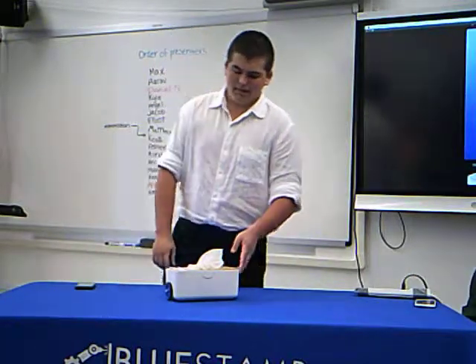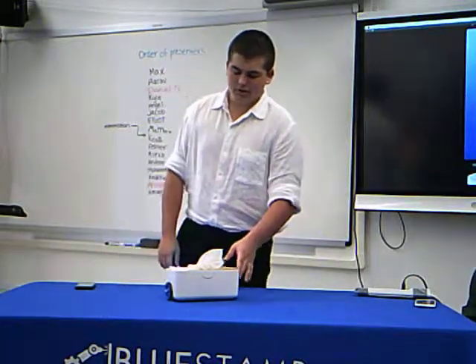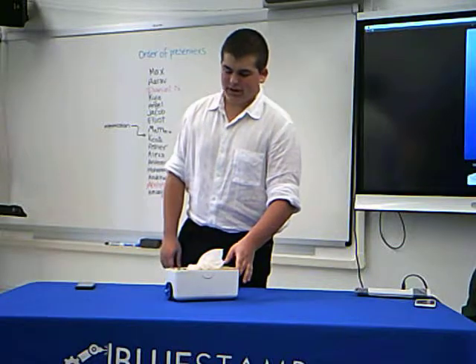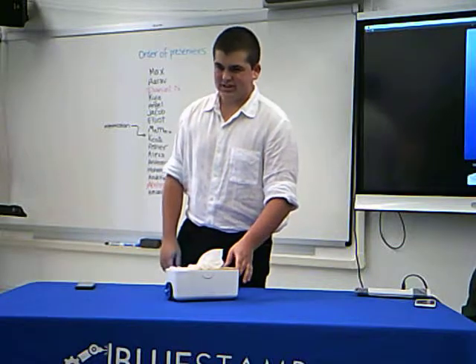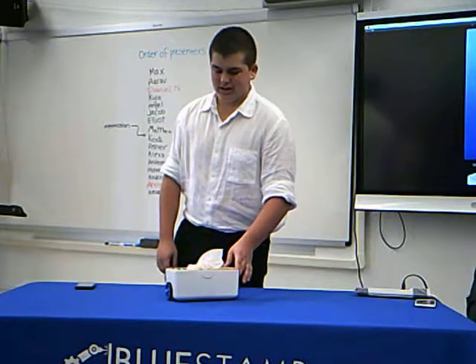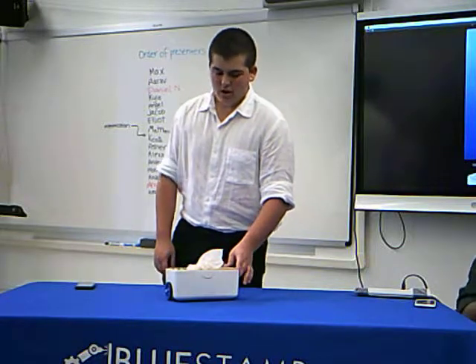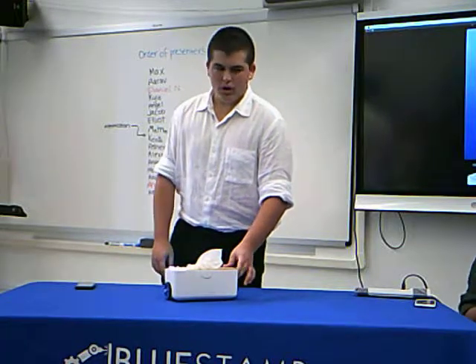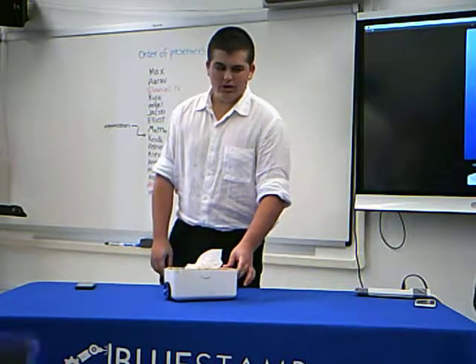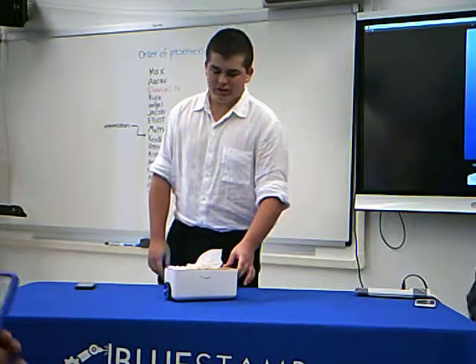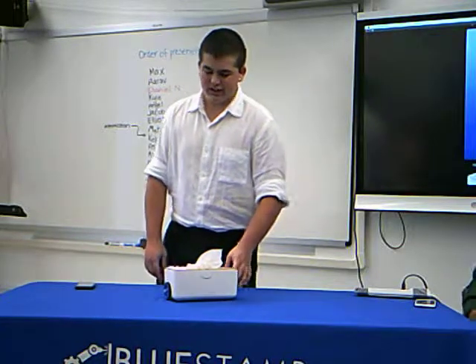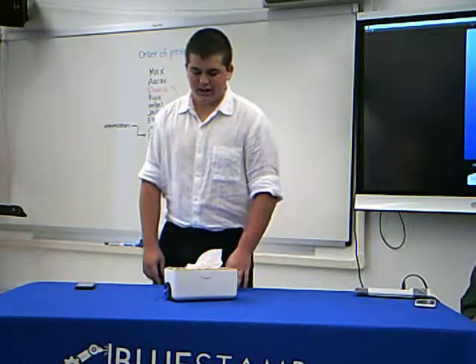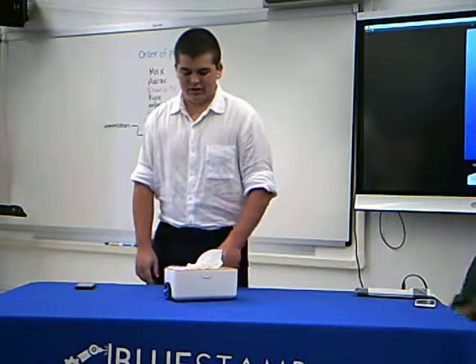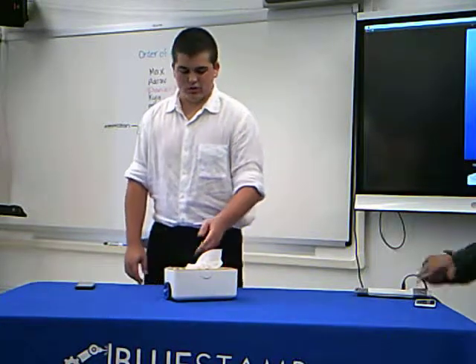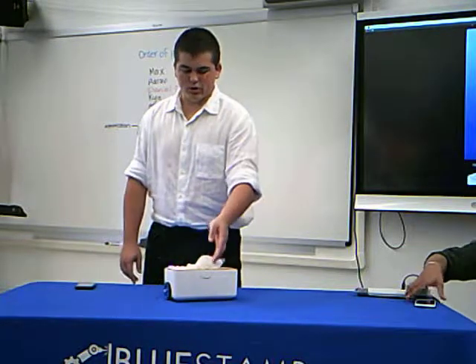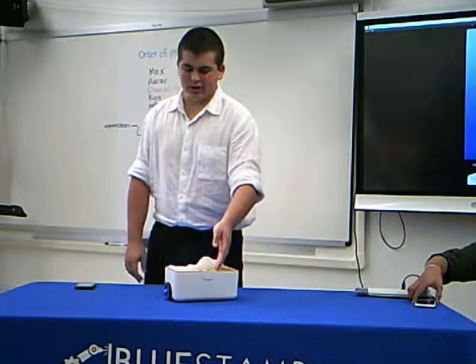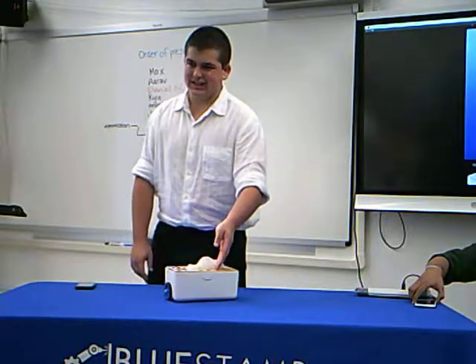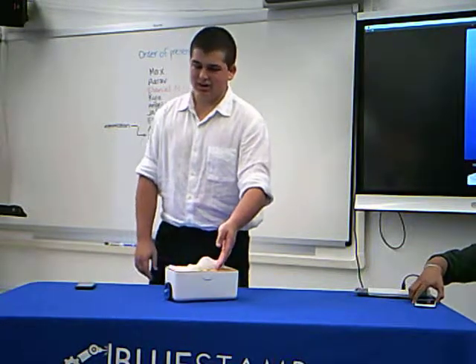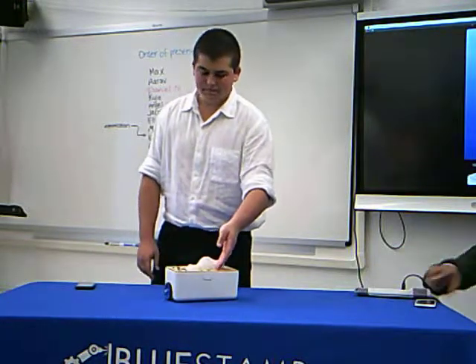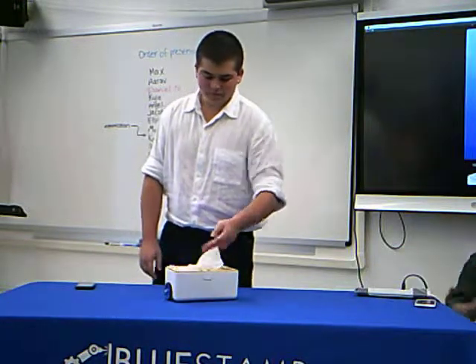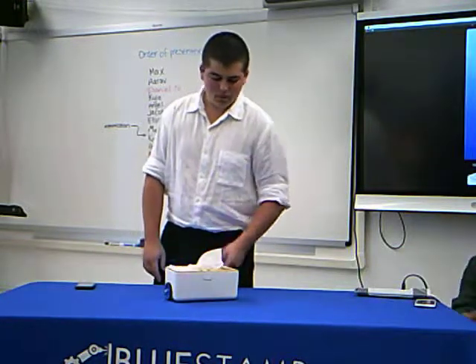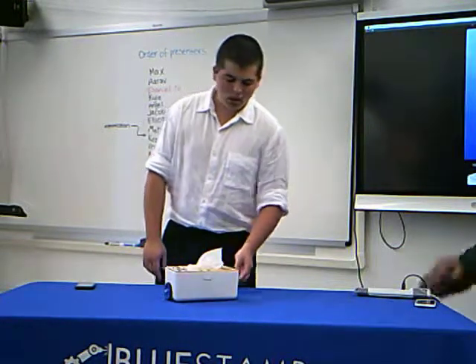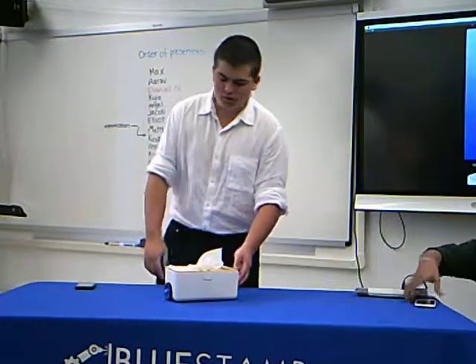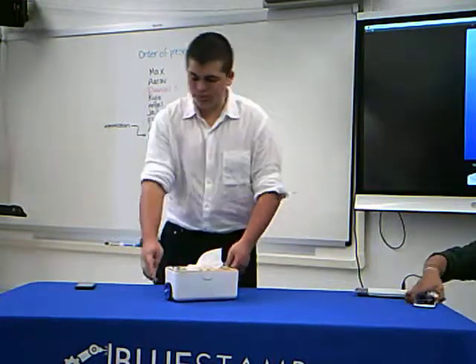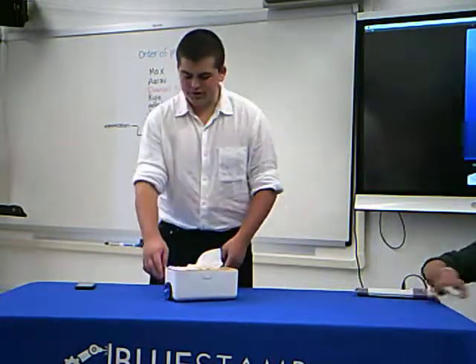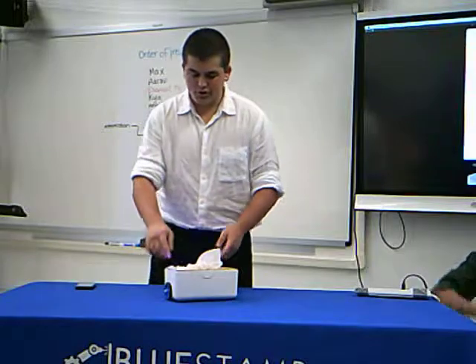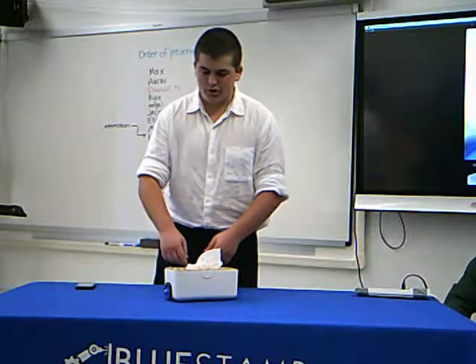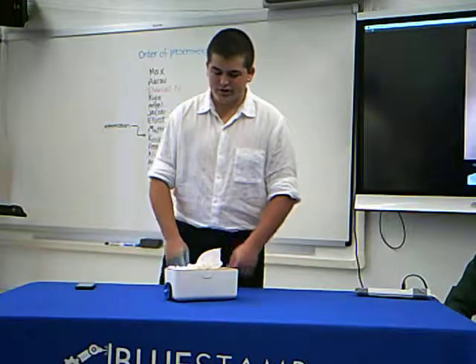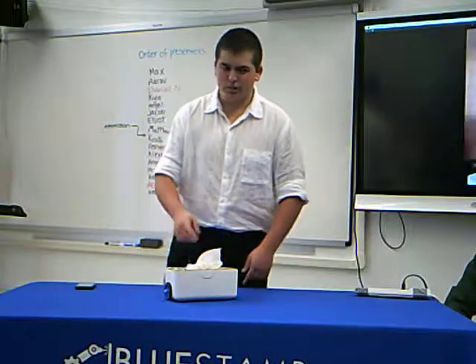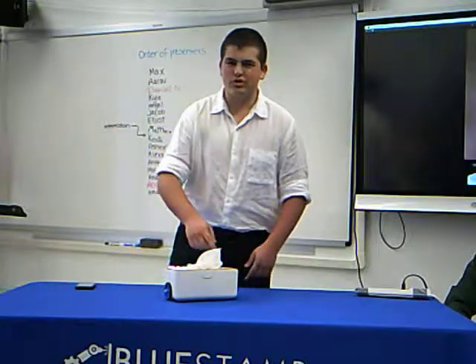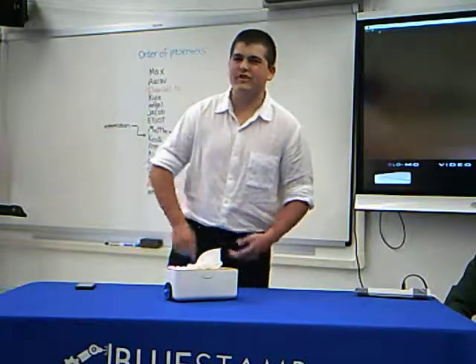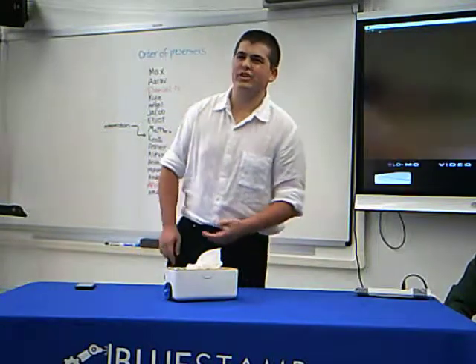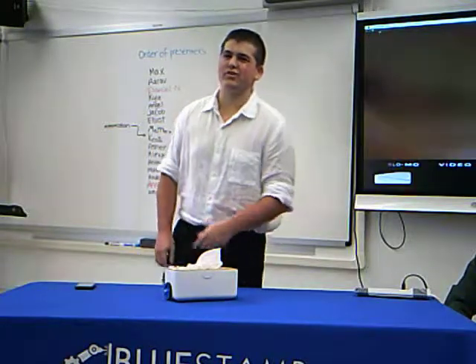My tissue box originally started out as just one ultrasonic sensor, two wheels, two motors, a motor driver, and an Arduino.